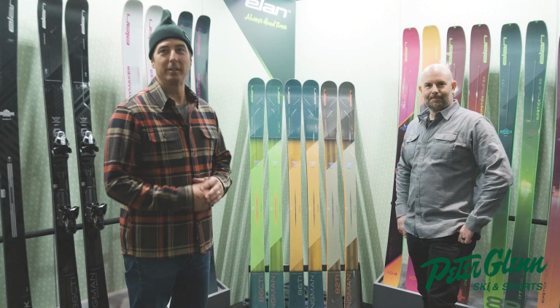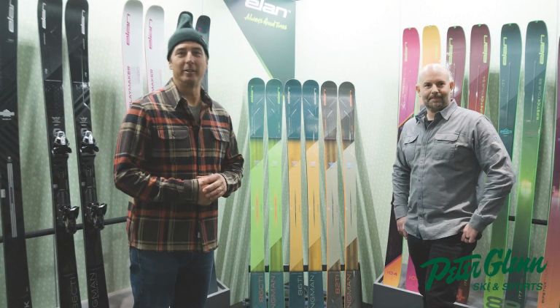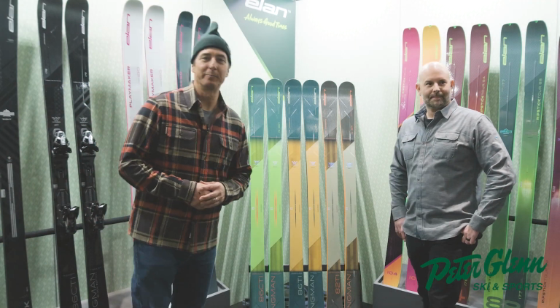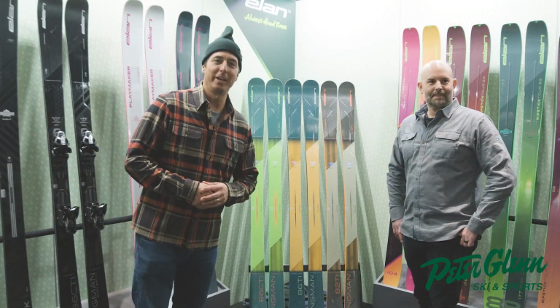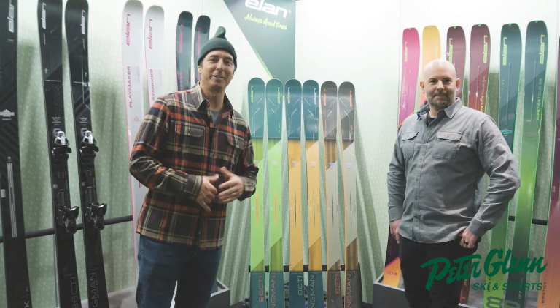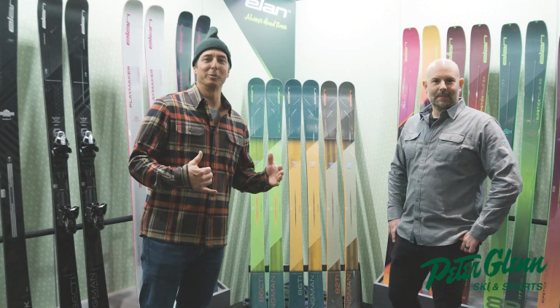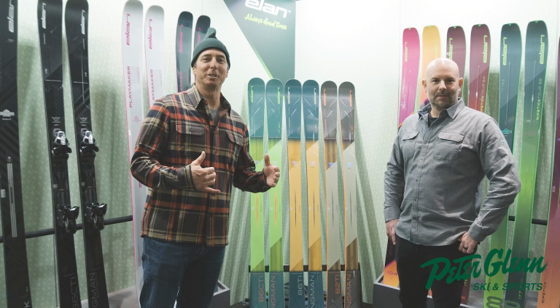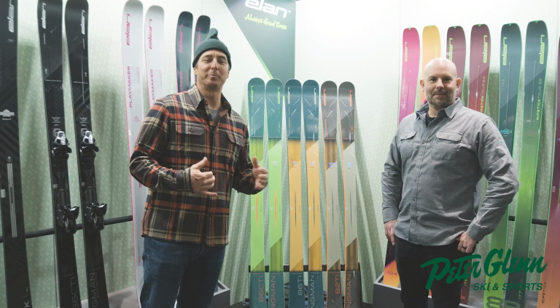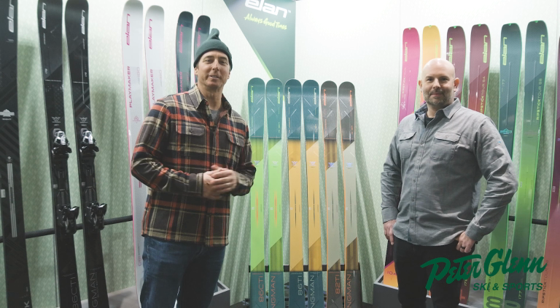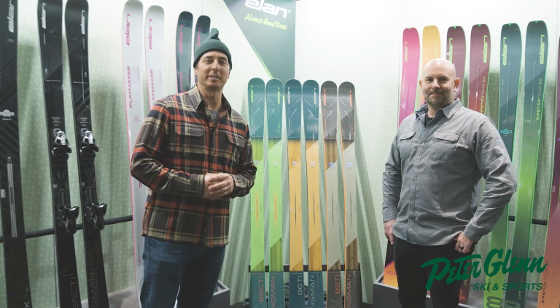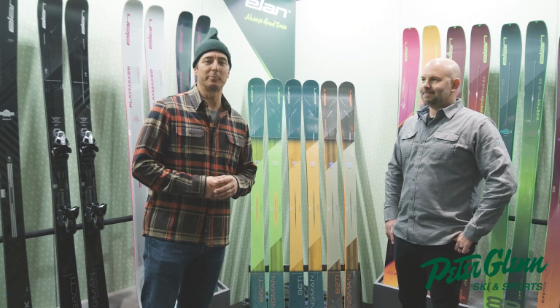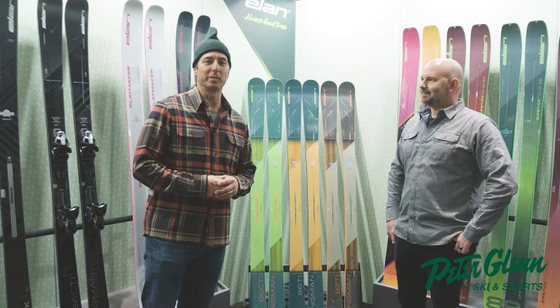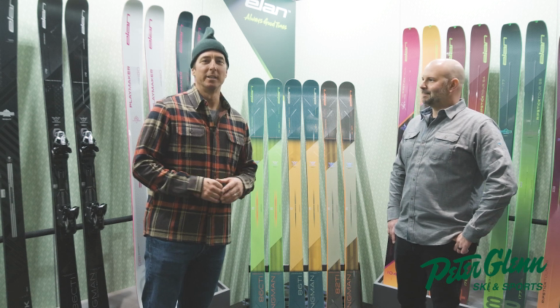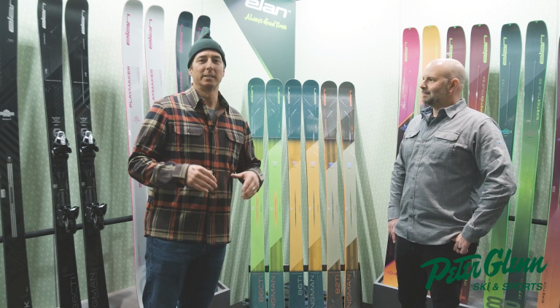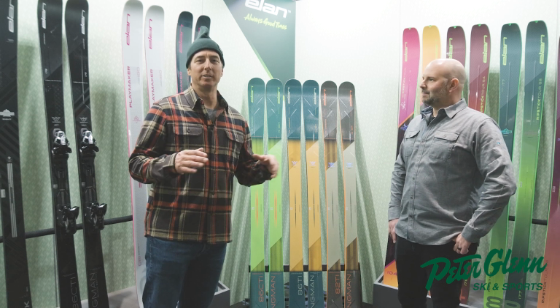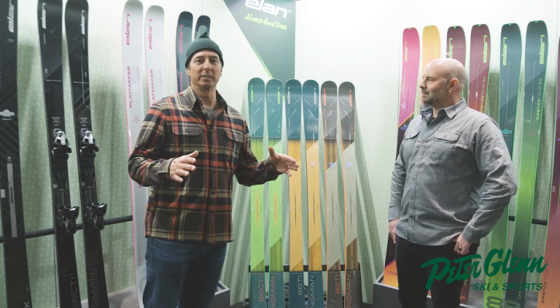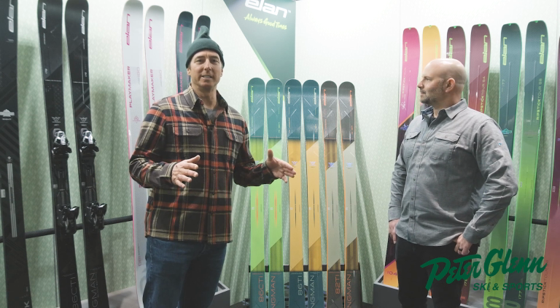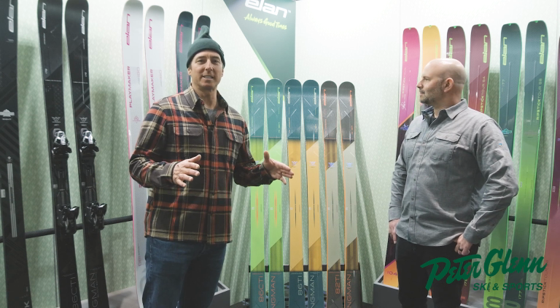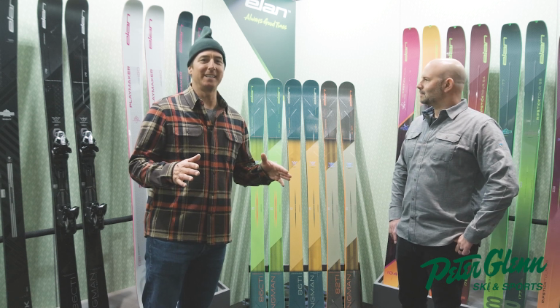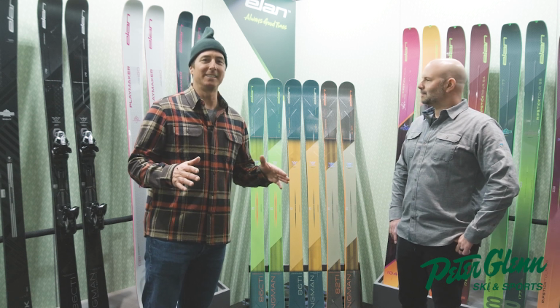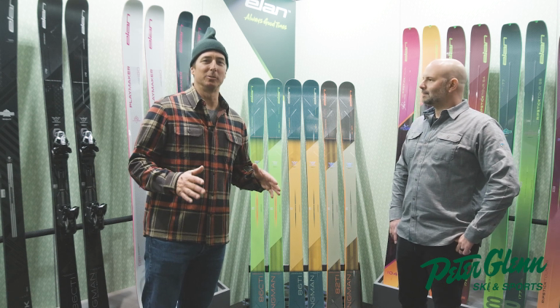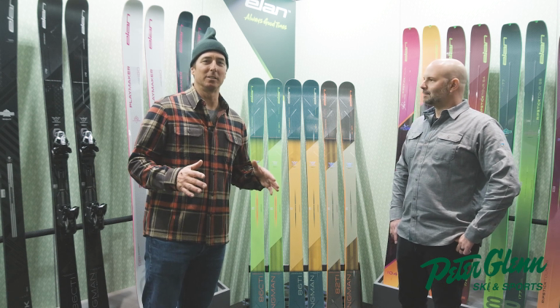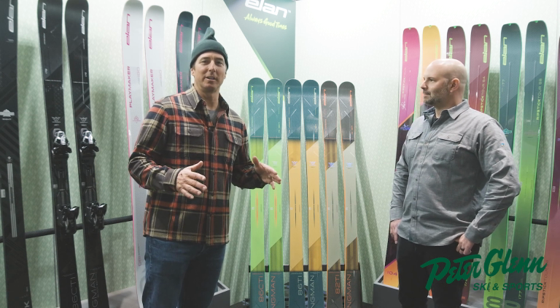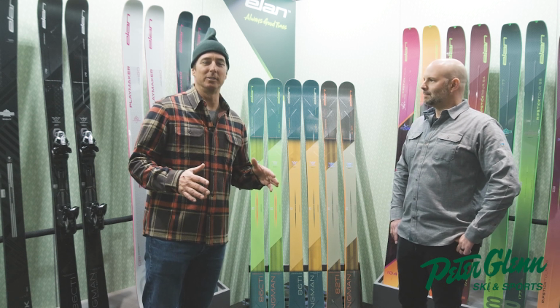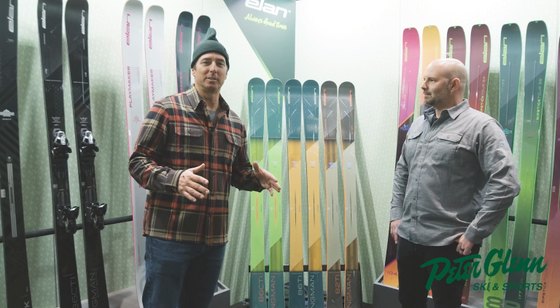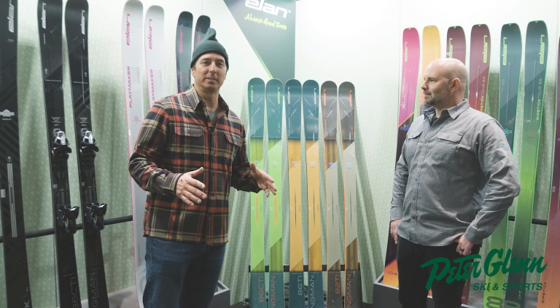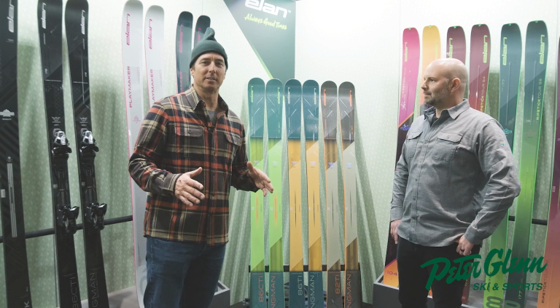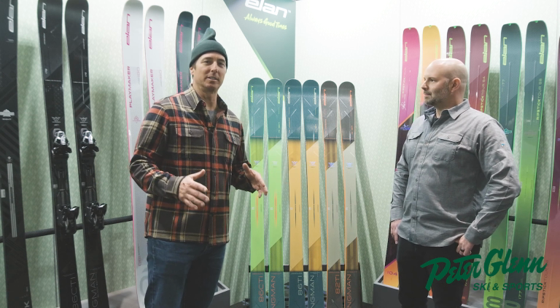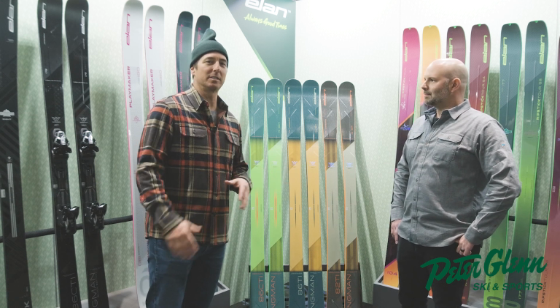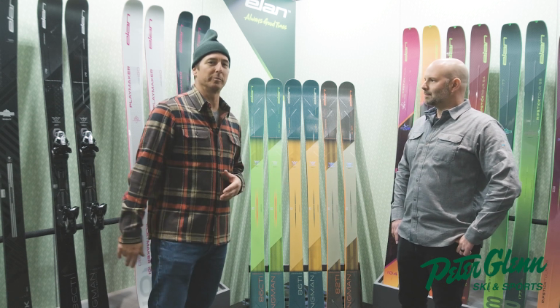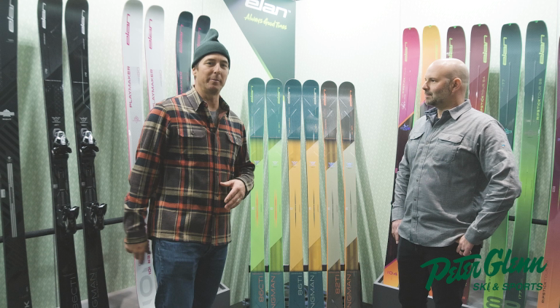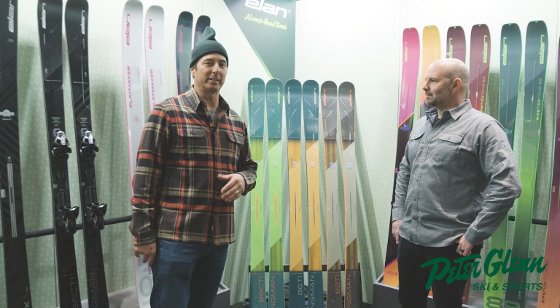Johnny Mosley here for Peter Glenn Ski & Sports, giving you a little insight into Elan's new series of skis called Playmaker.